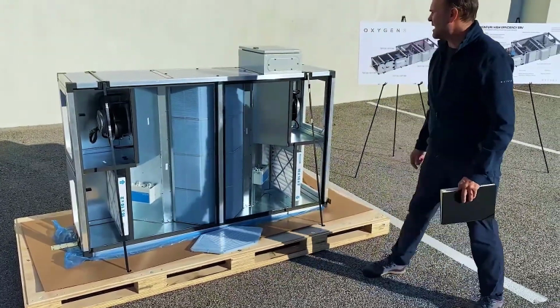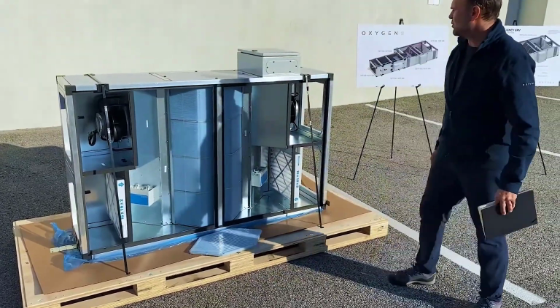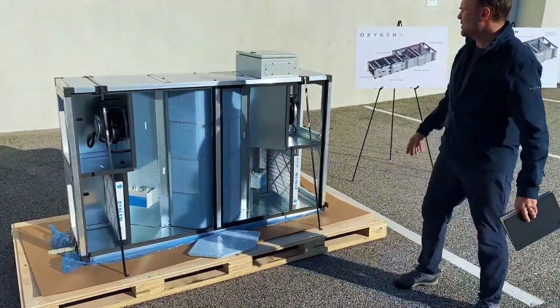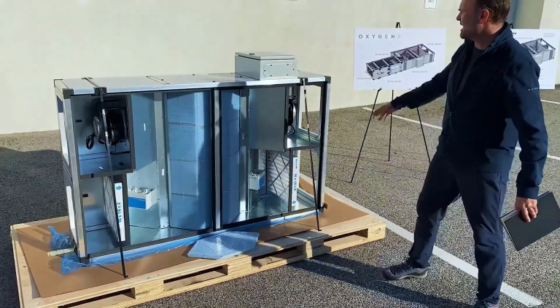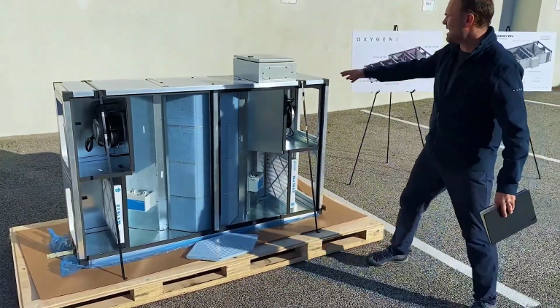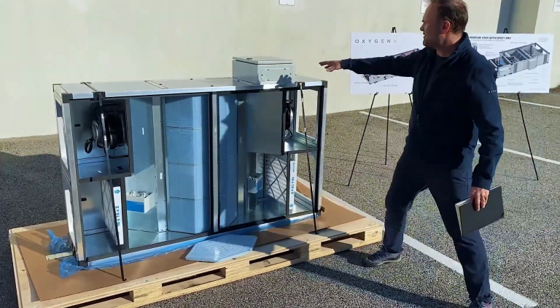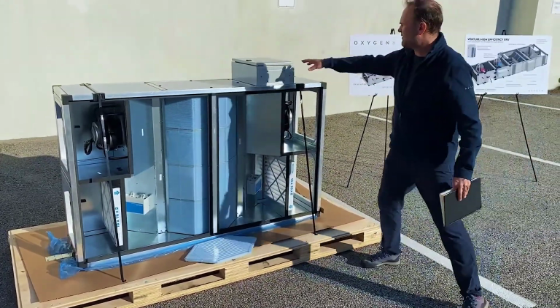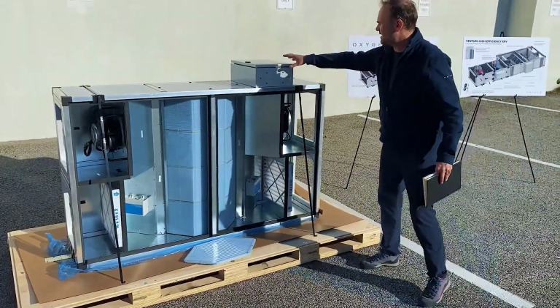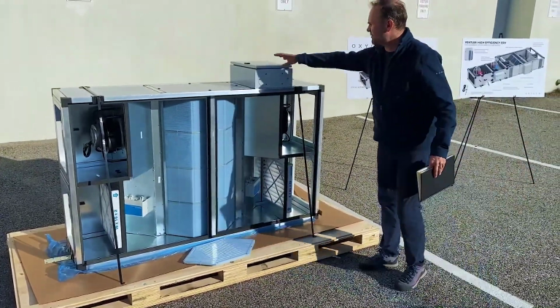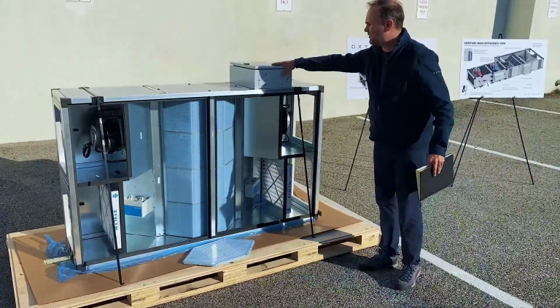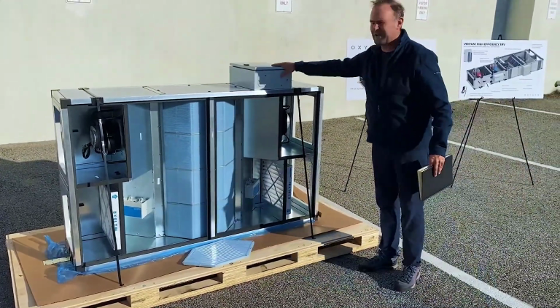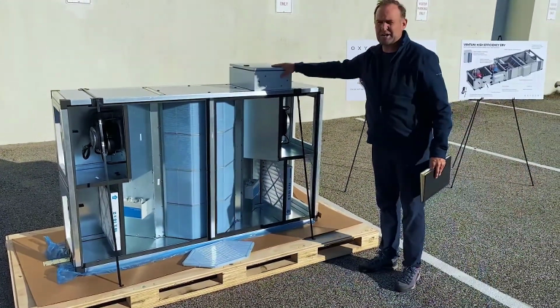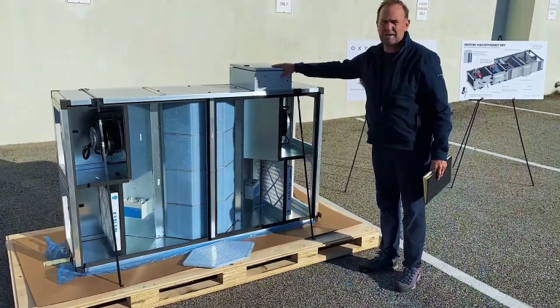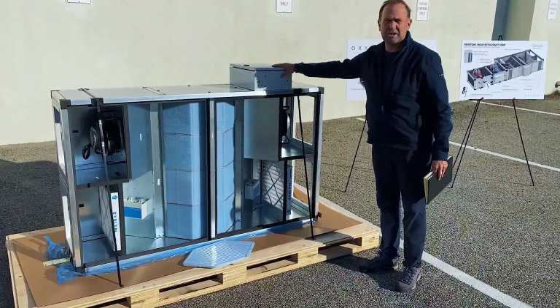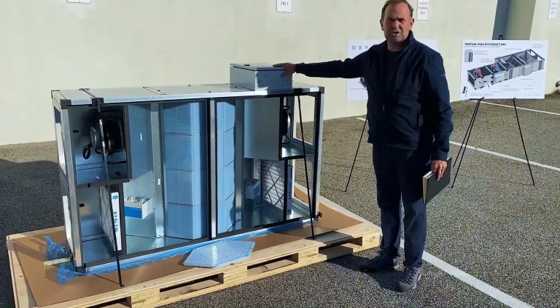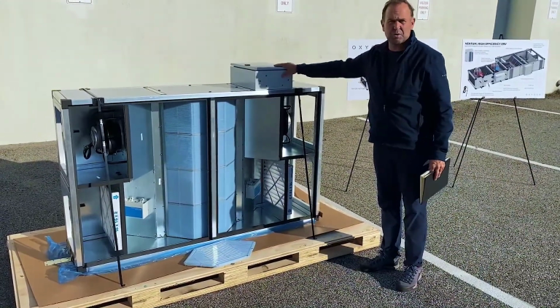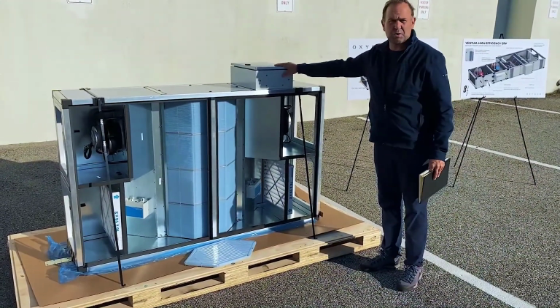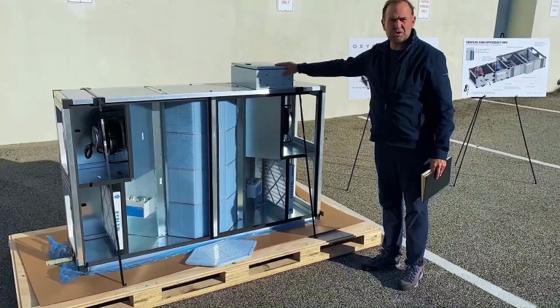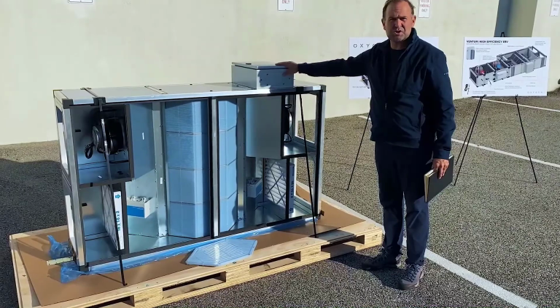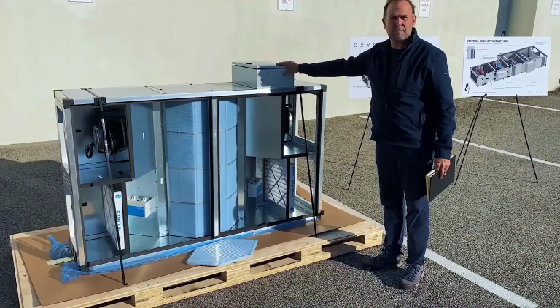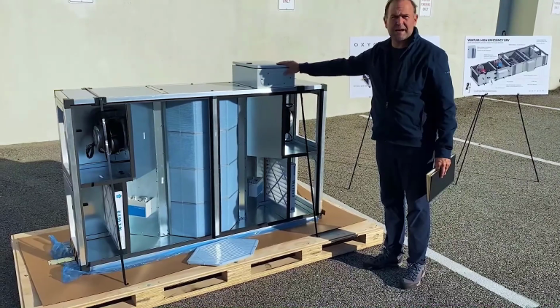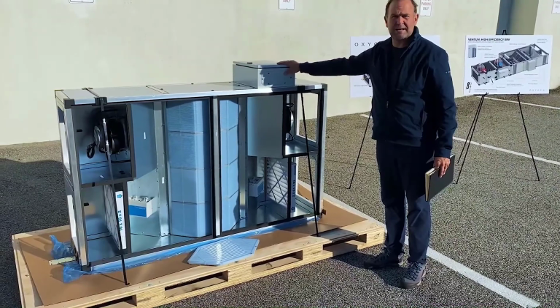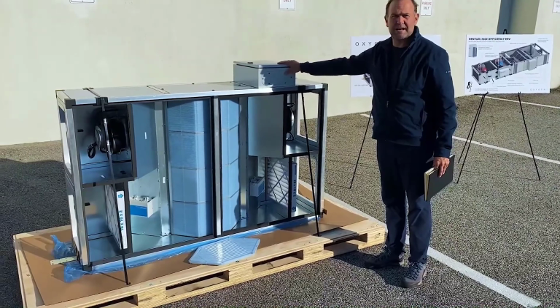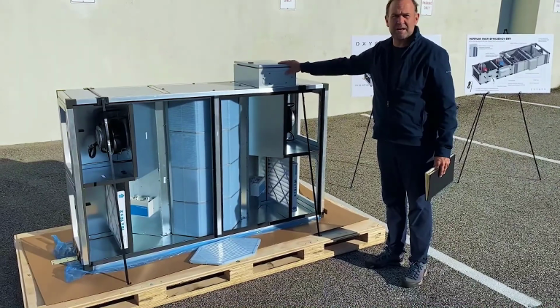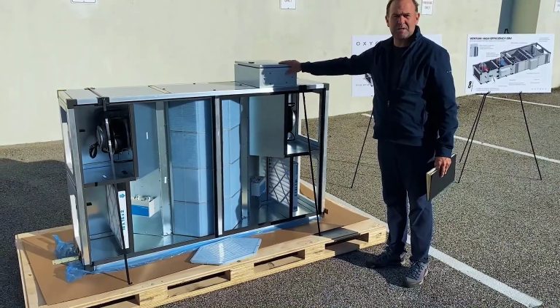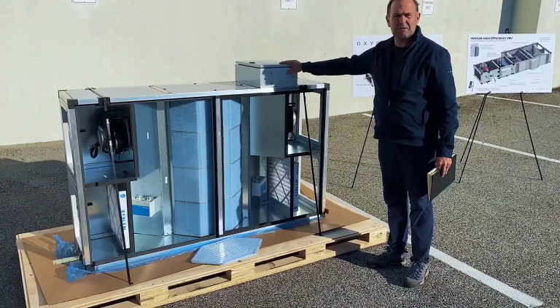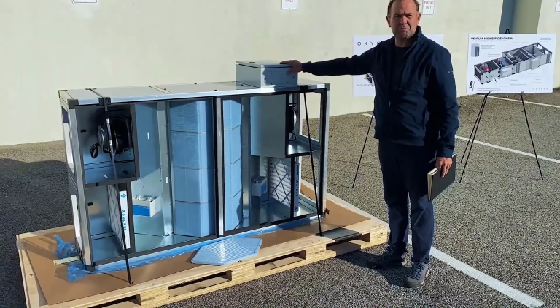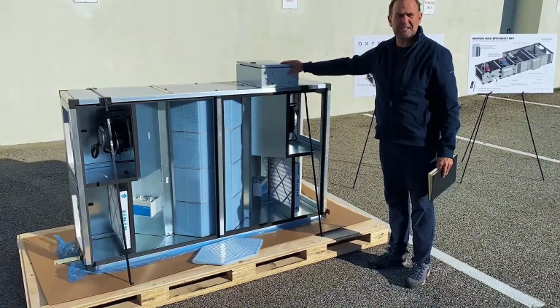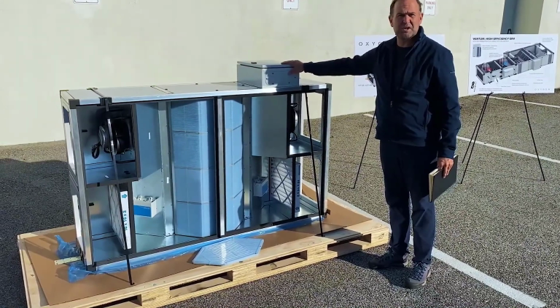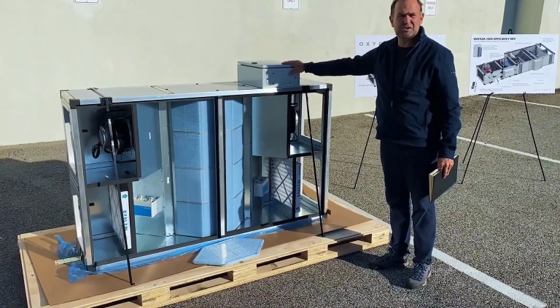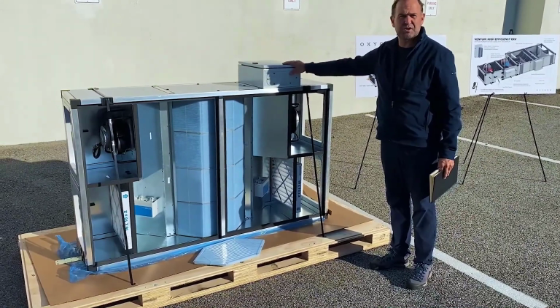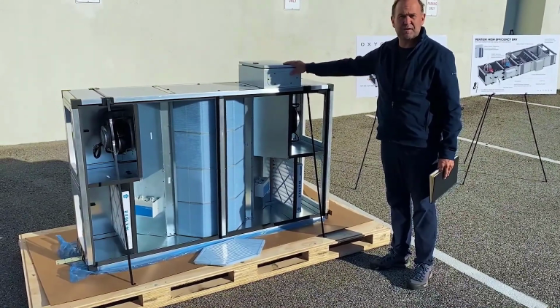We have fully integrated controls — BACnet IP, BTL certified.